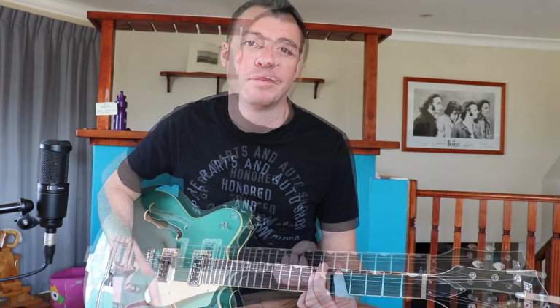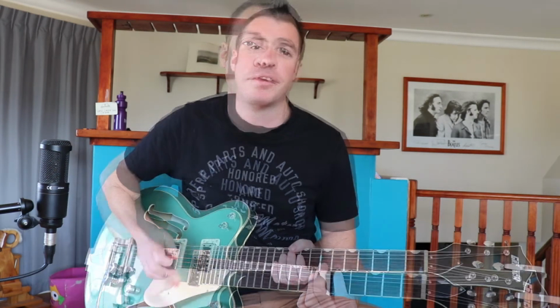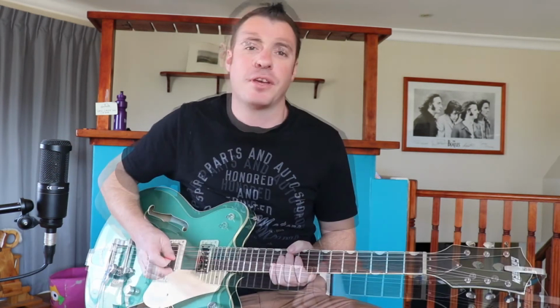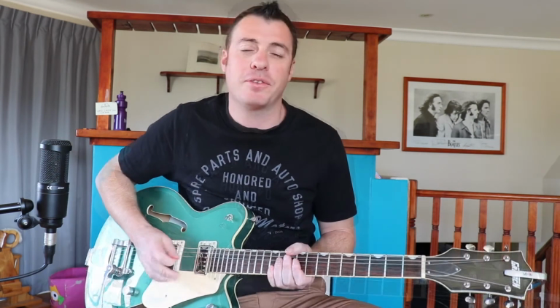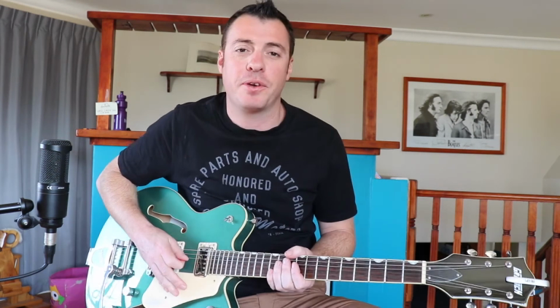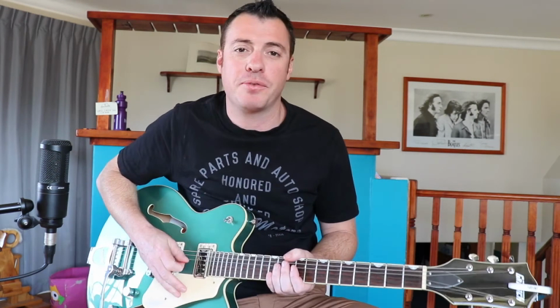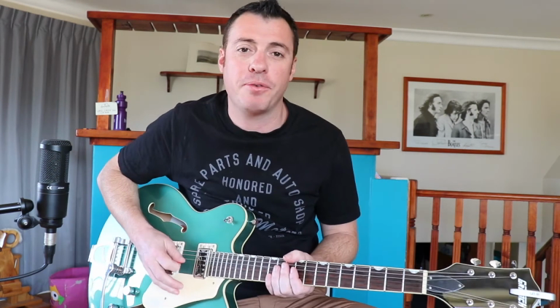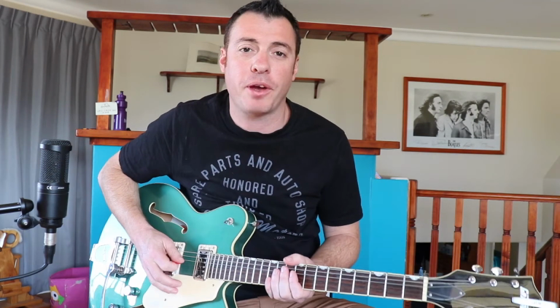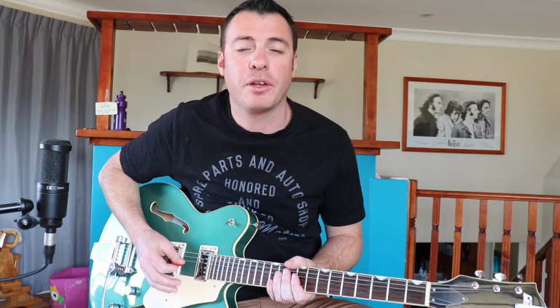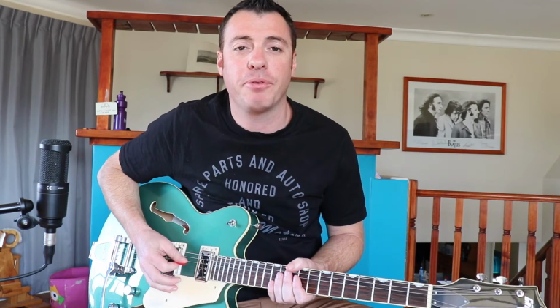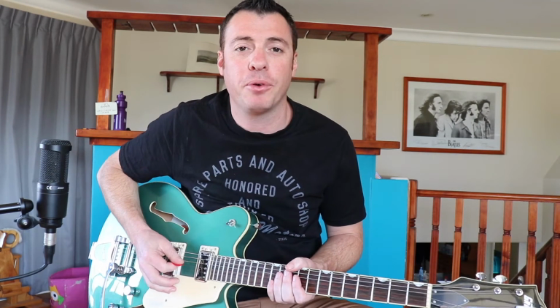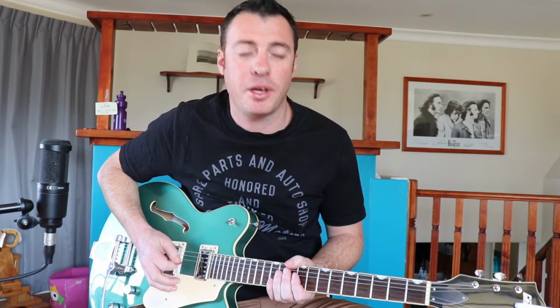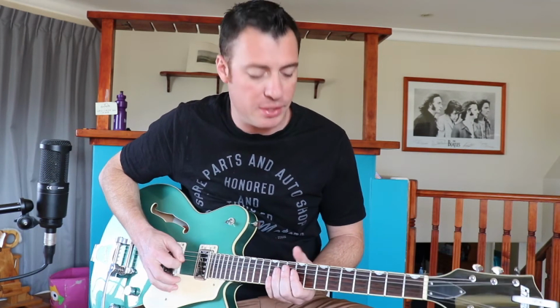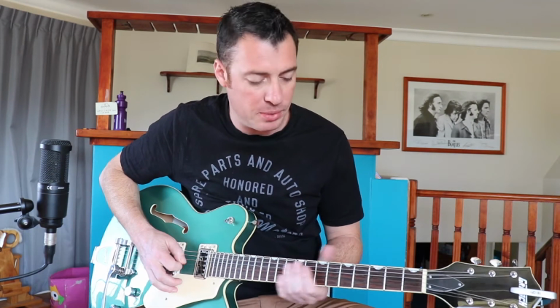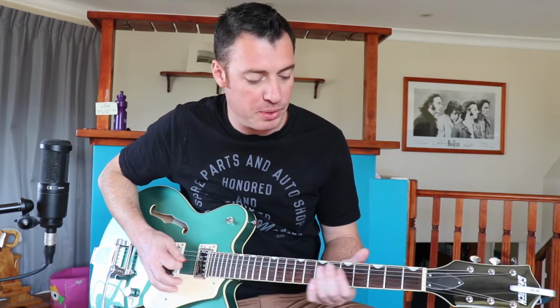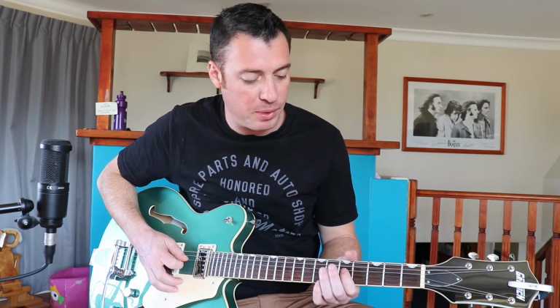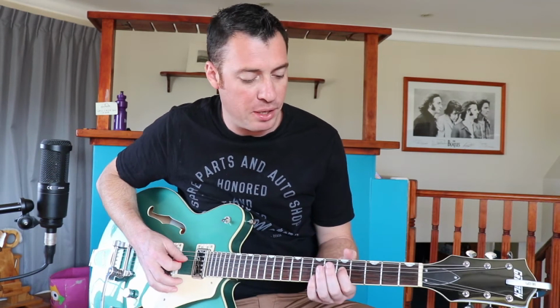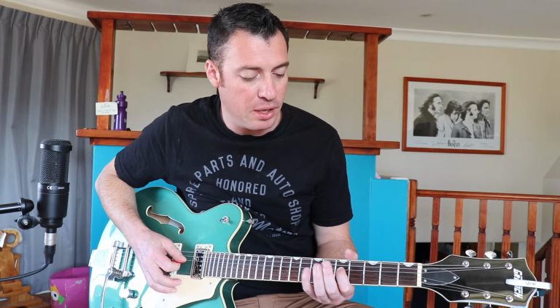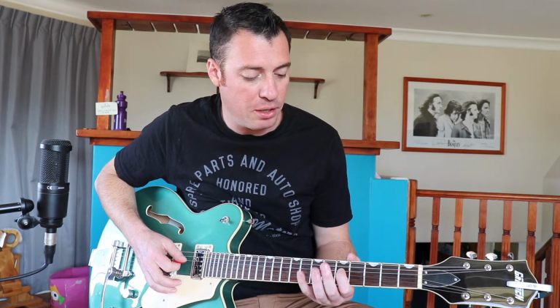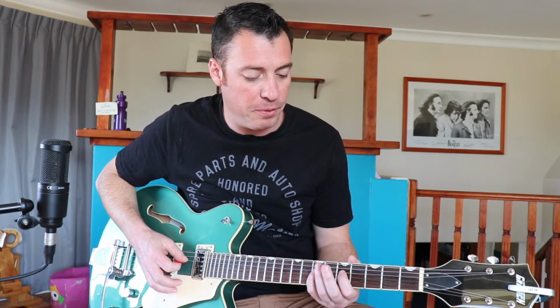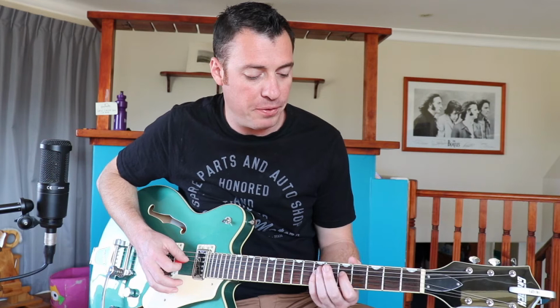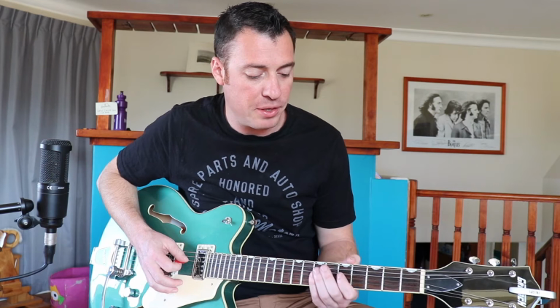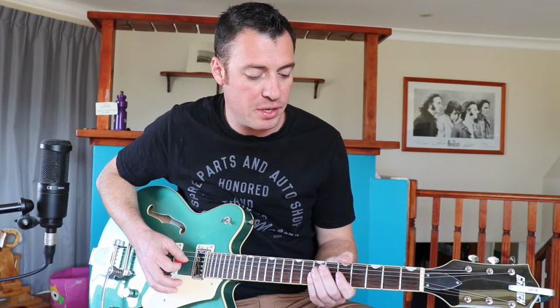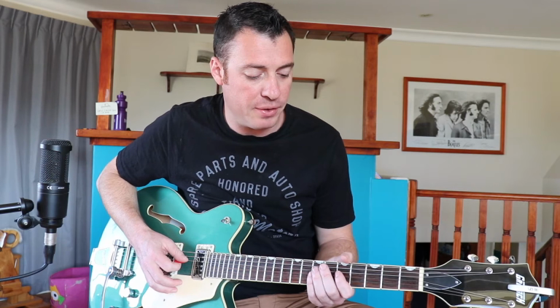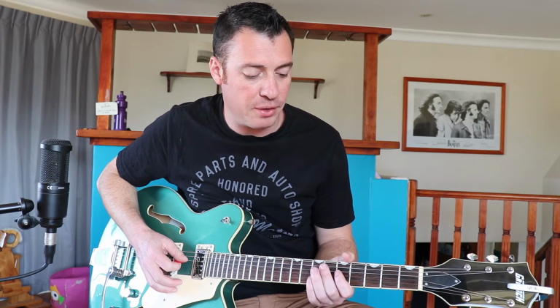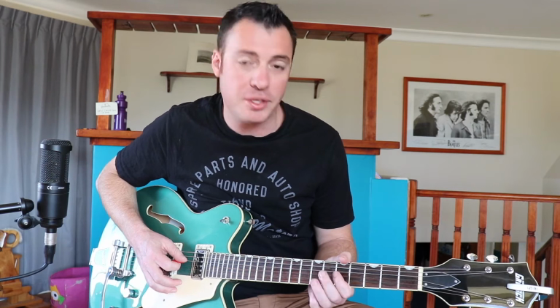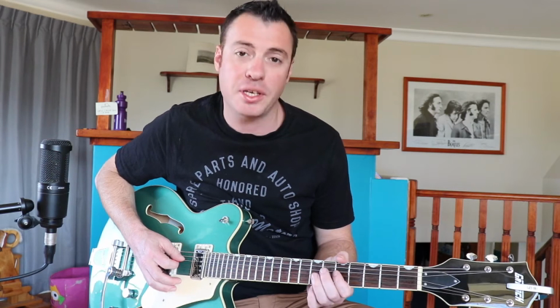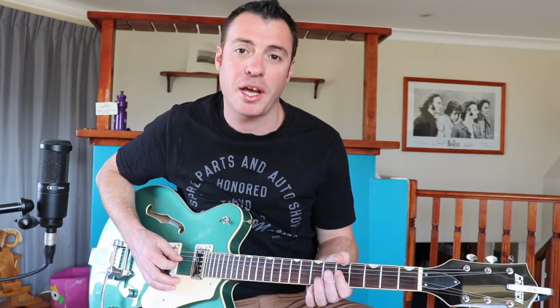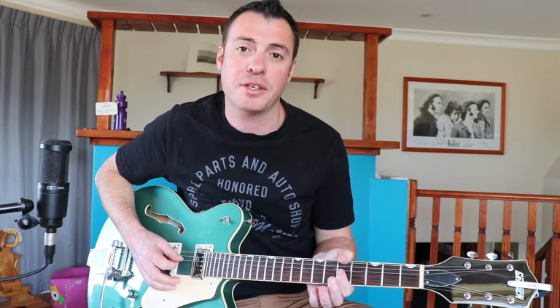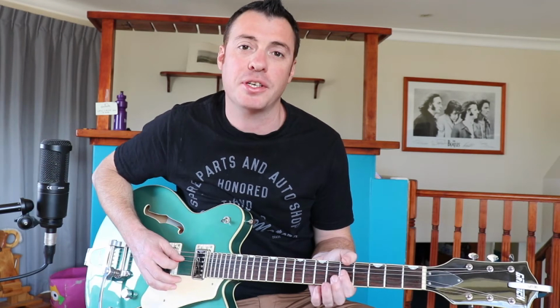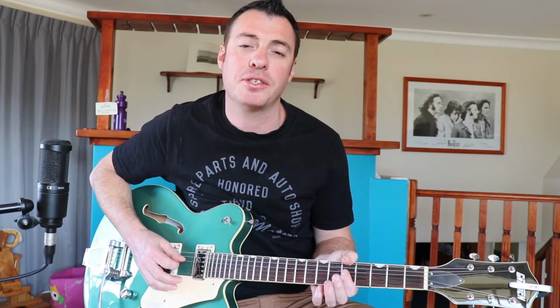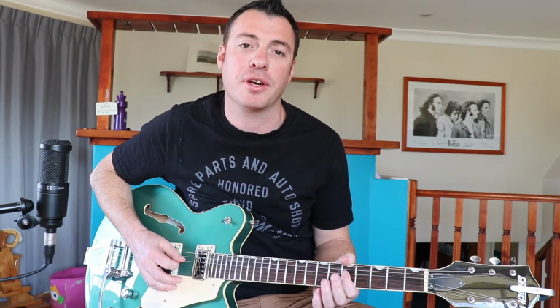So this first riff of only four notes is between the fifth and the seventh fret on the D and the G string.